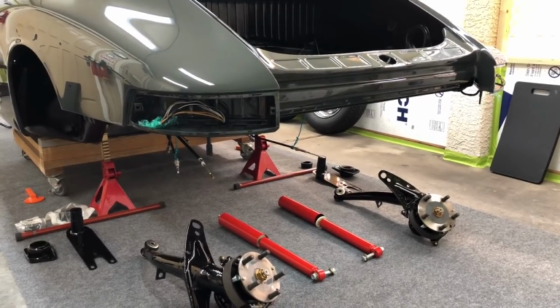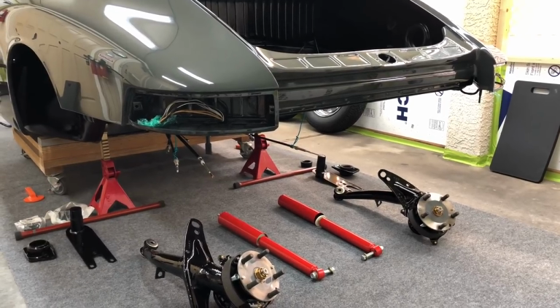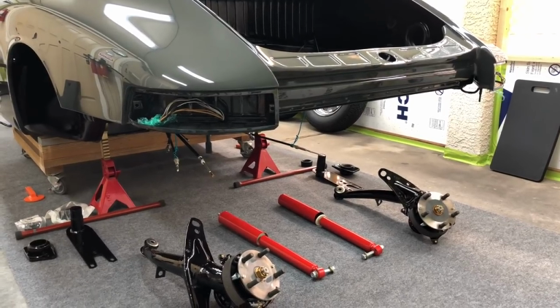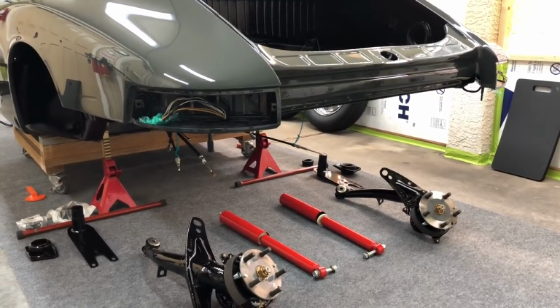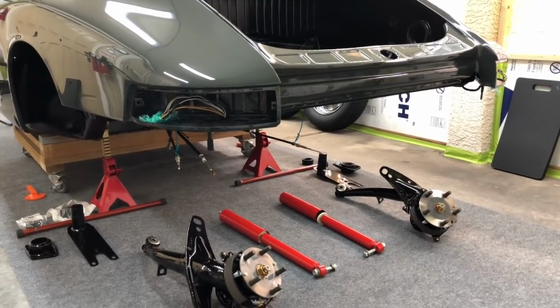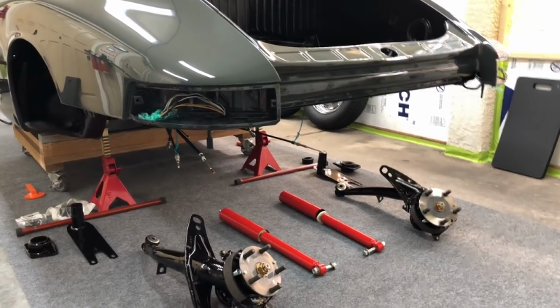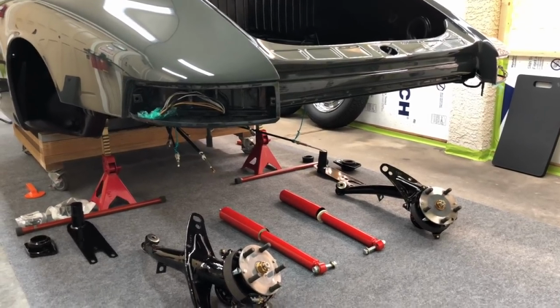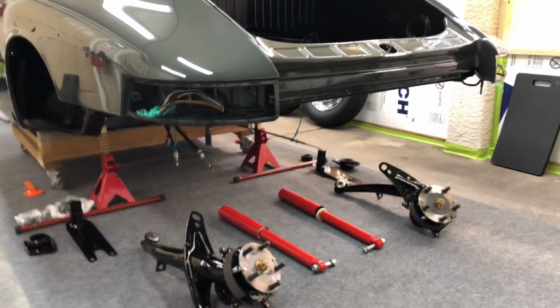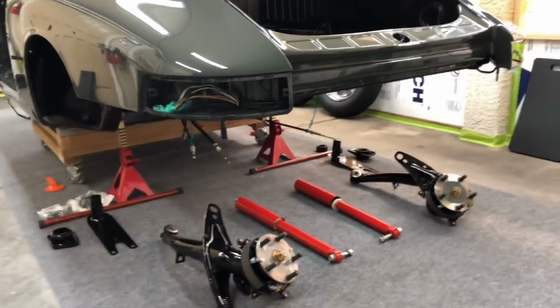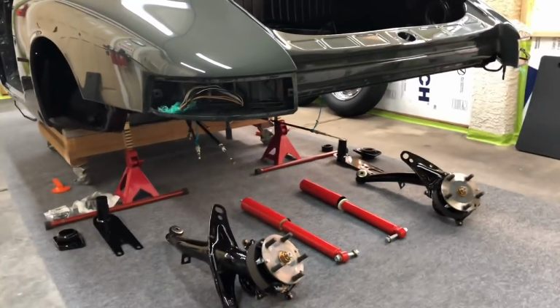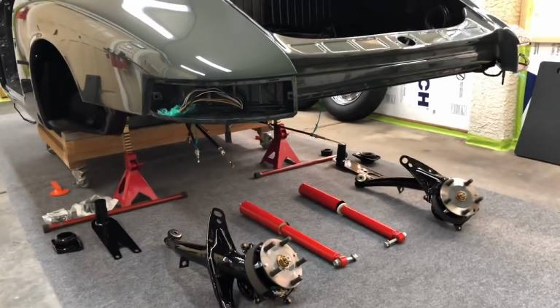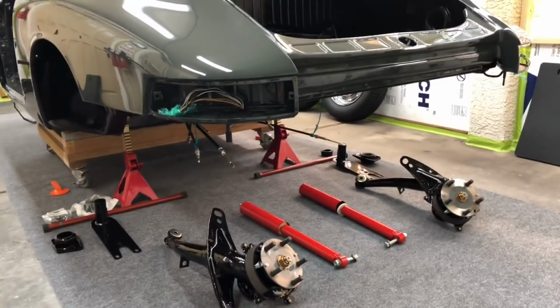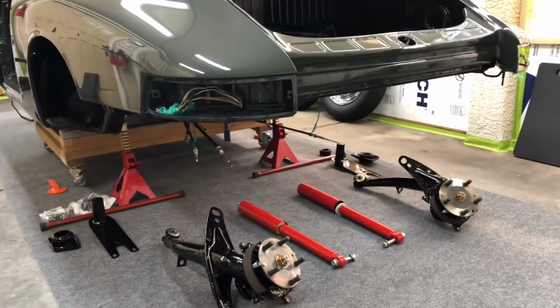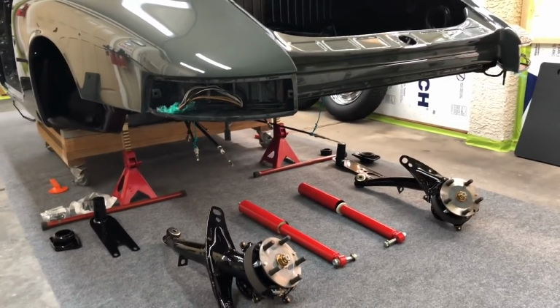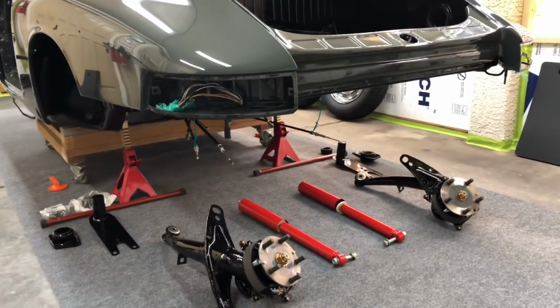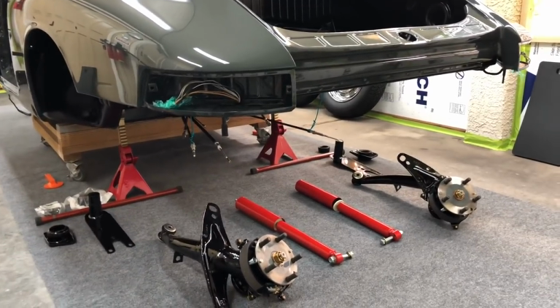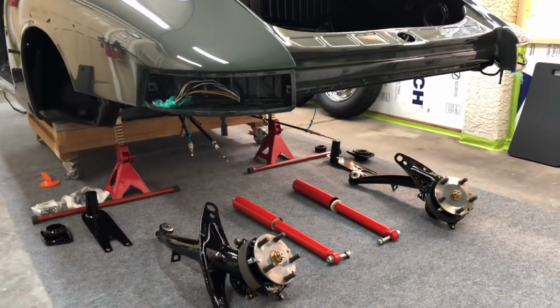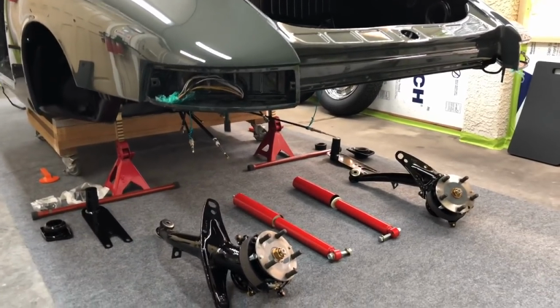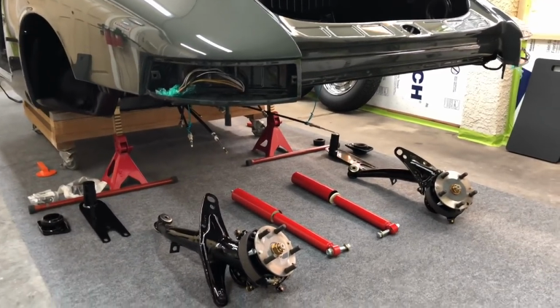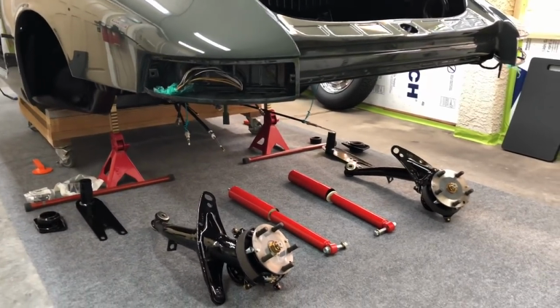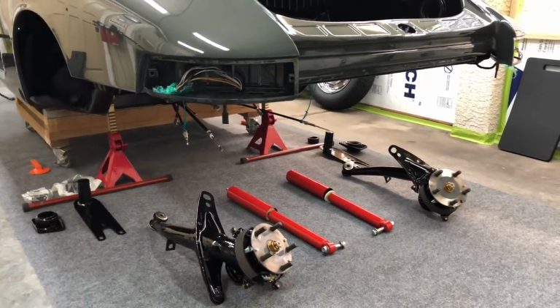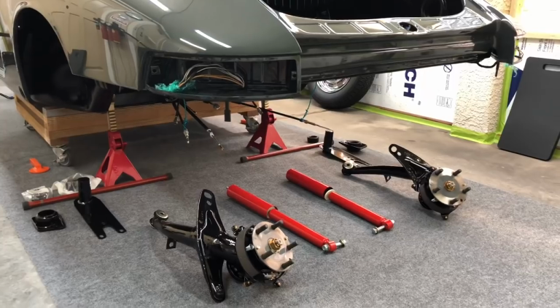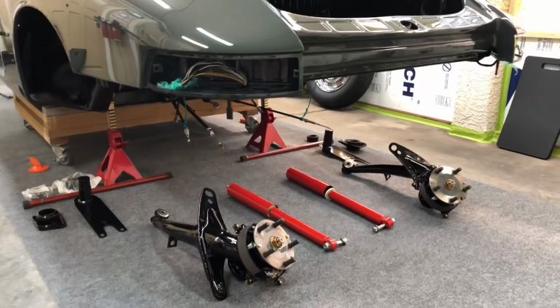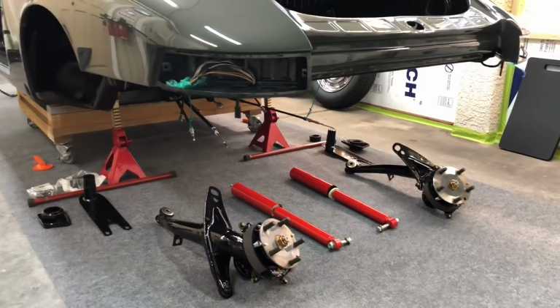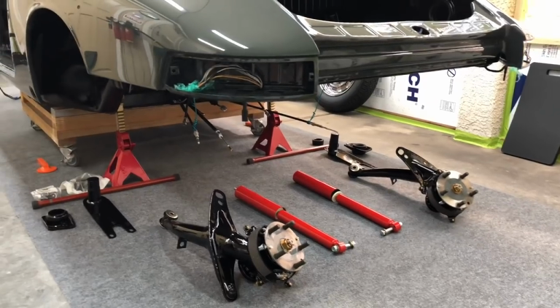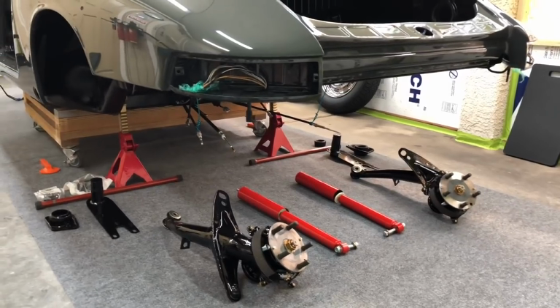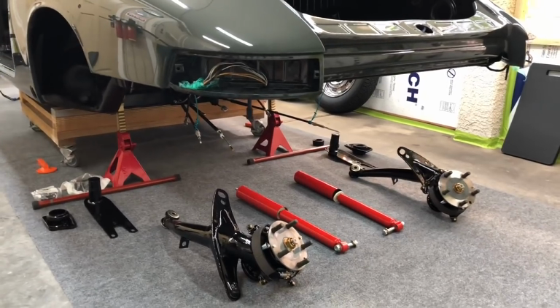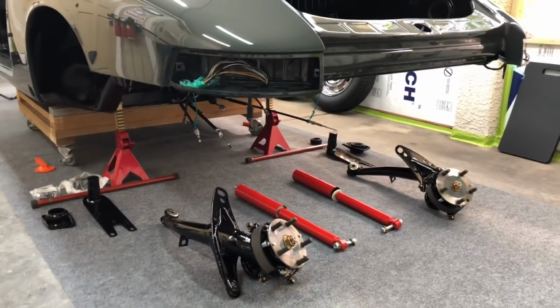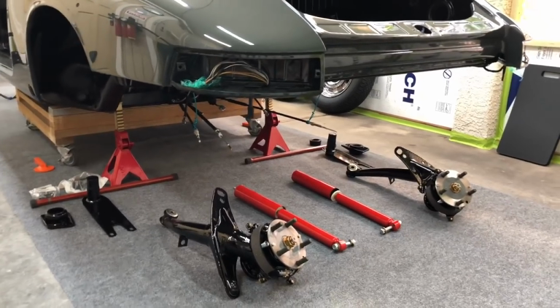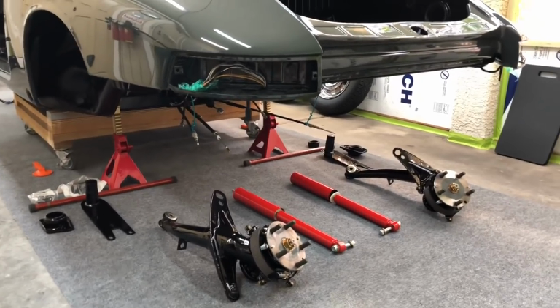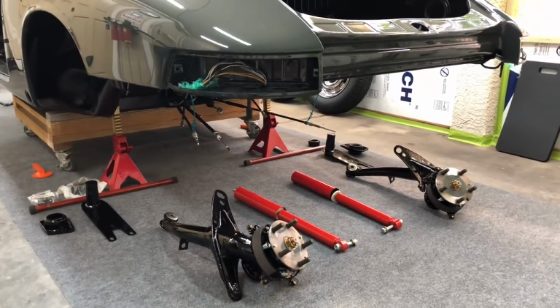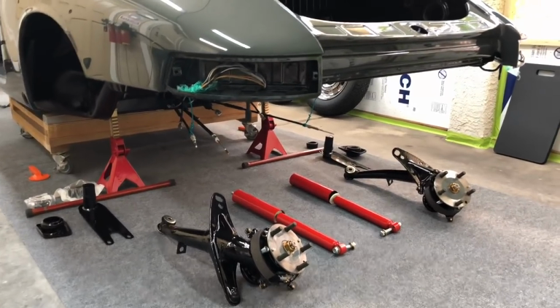Hi guys, welcome back to our Porsche restoration project. Today we're going to install our rear suspension.